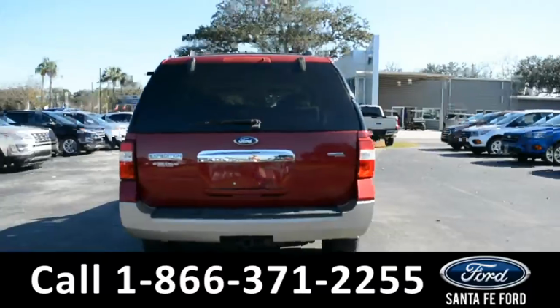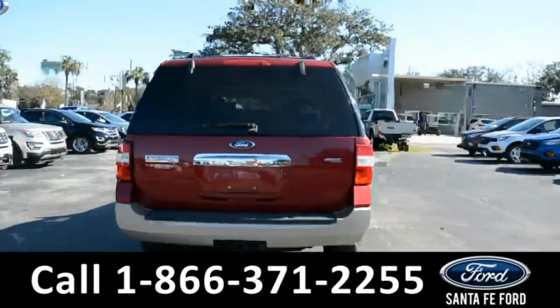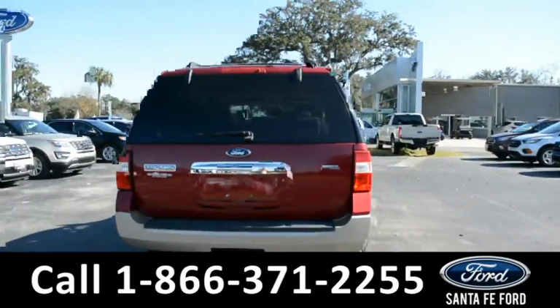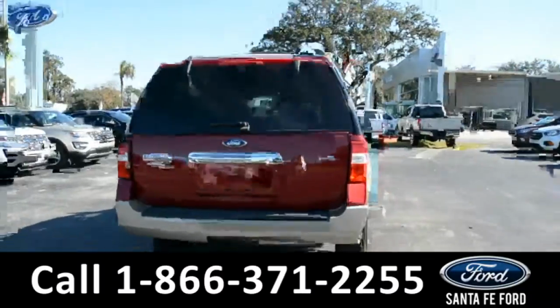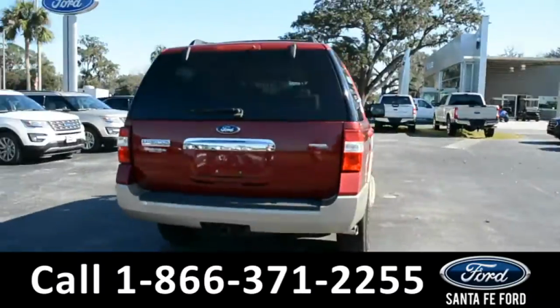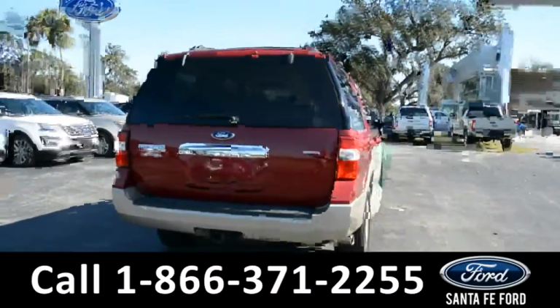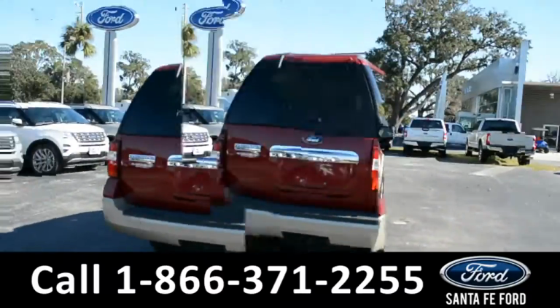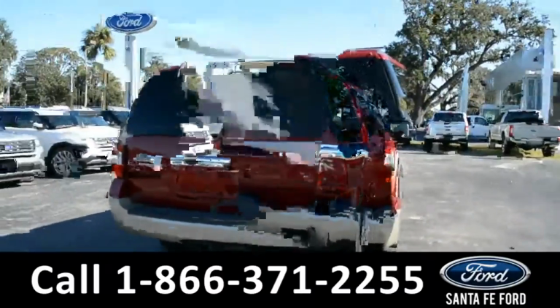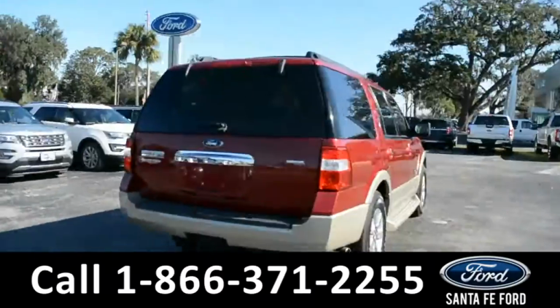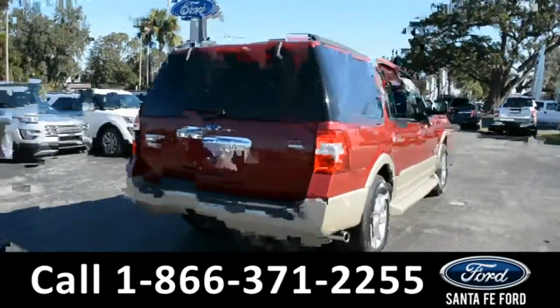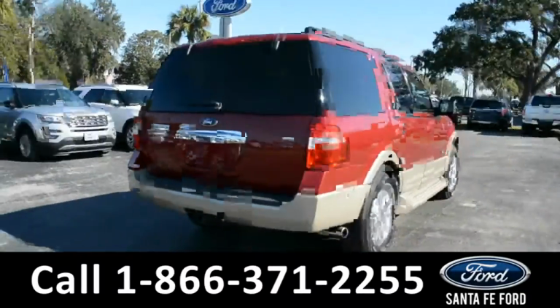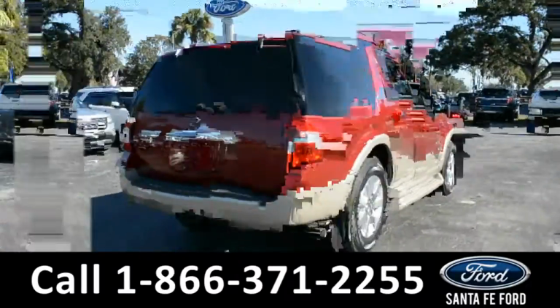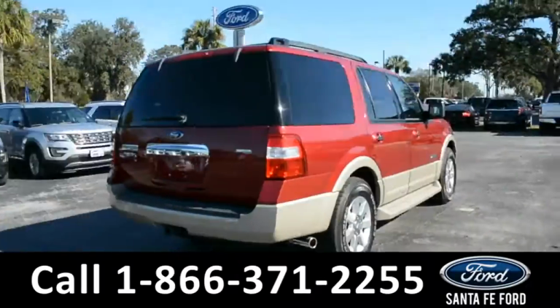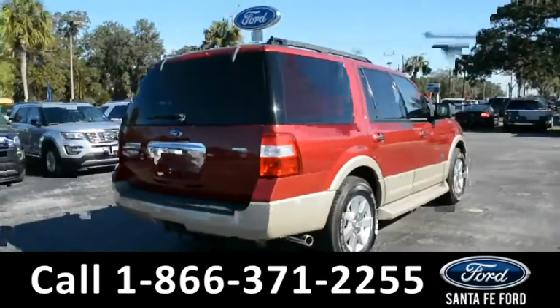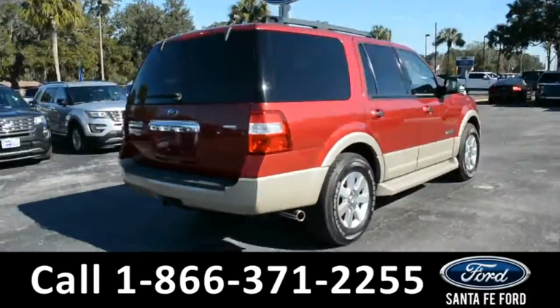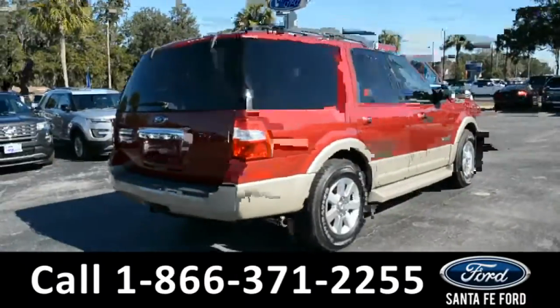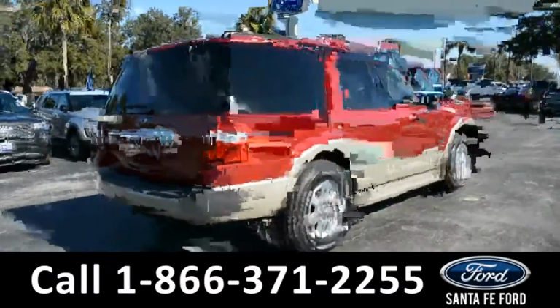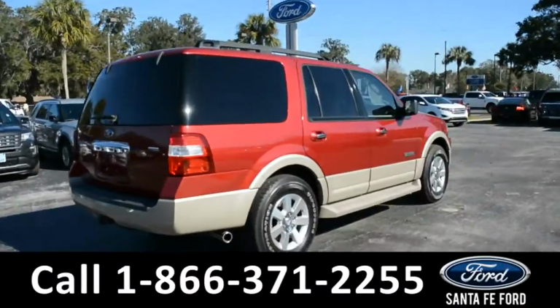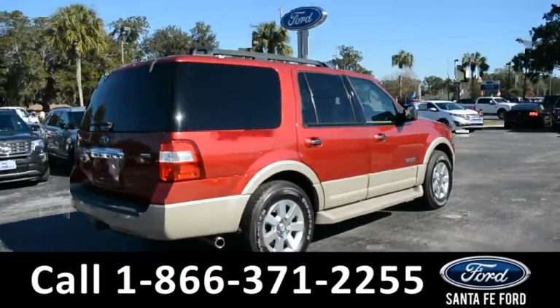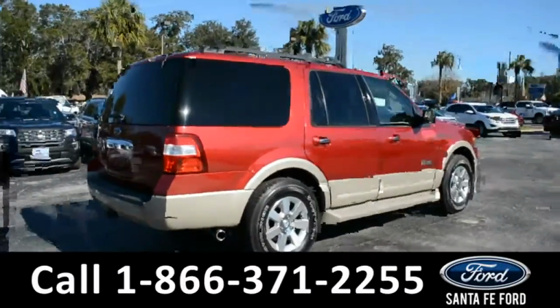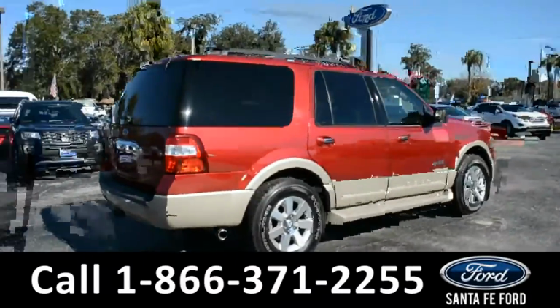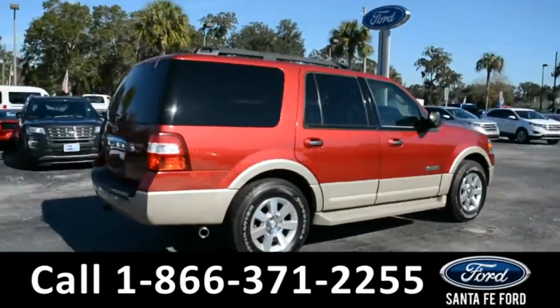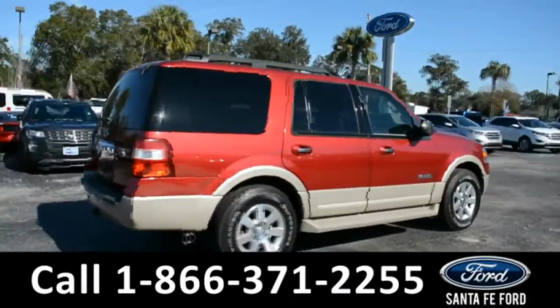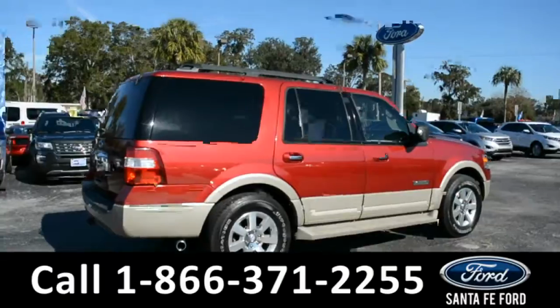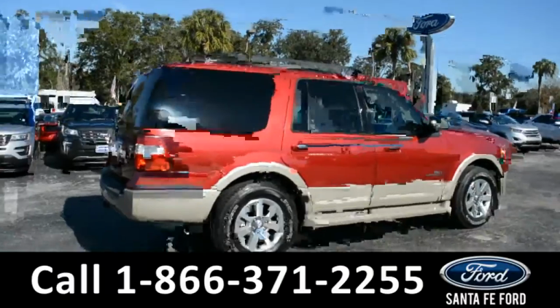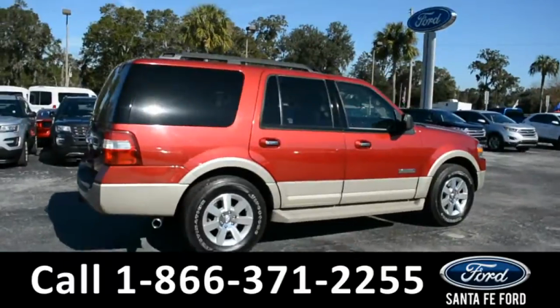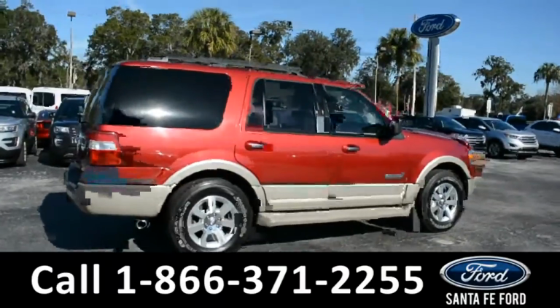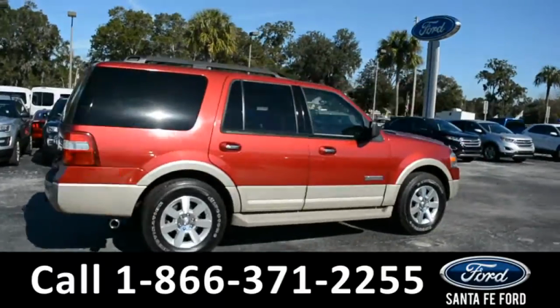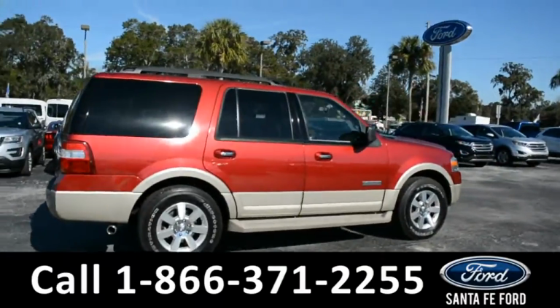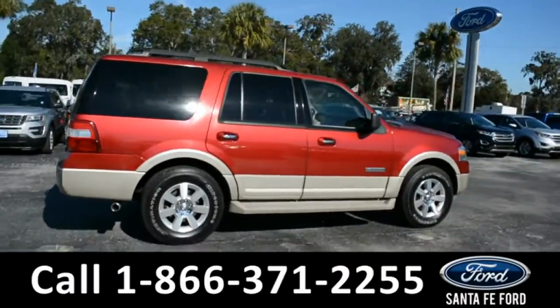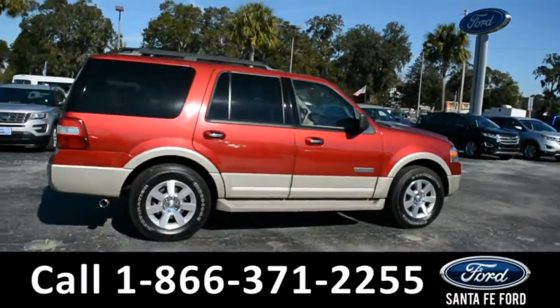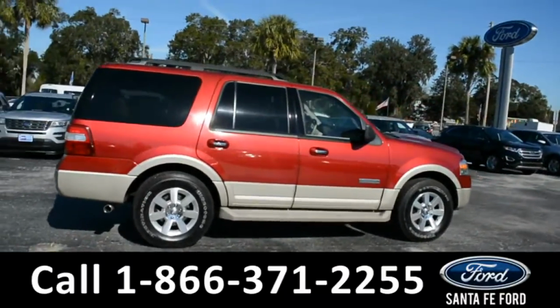For more information please visit our website at SantaFeFord.com or give us a call at the number below.